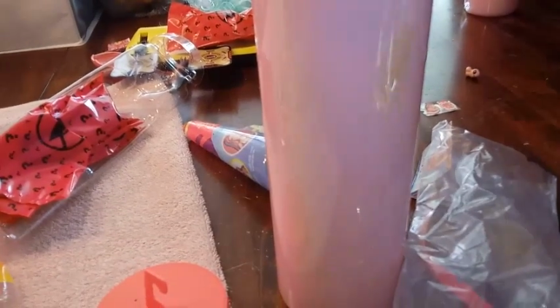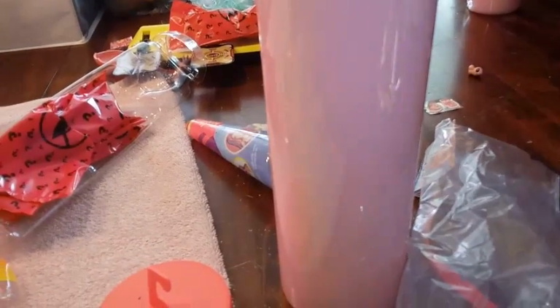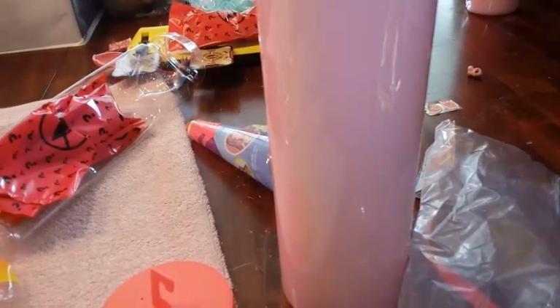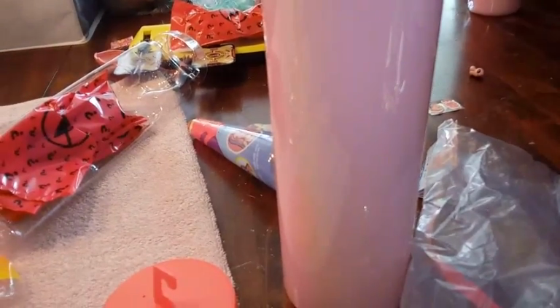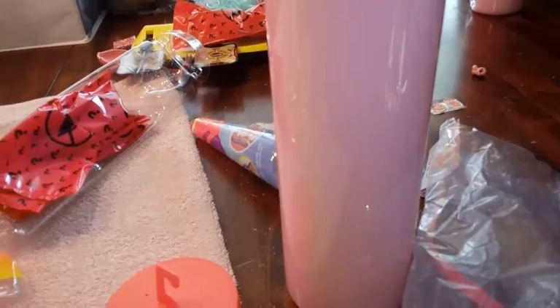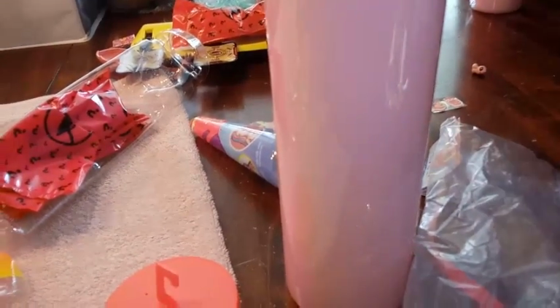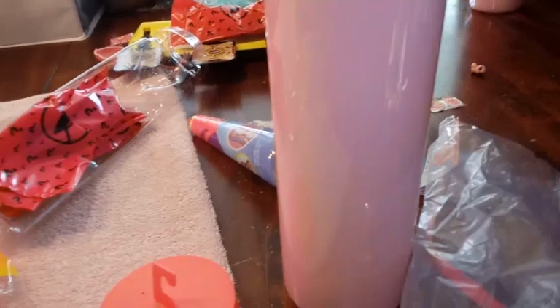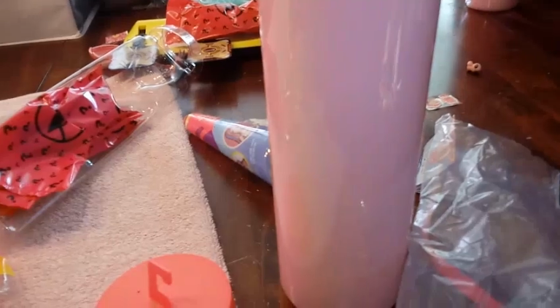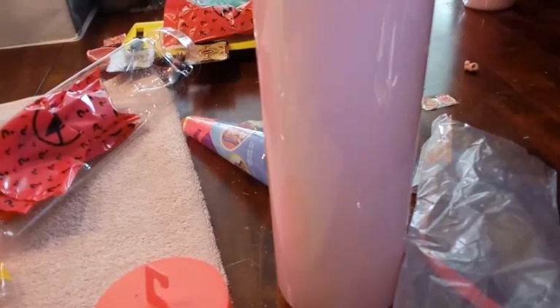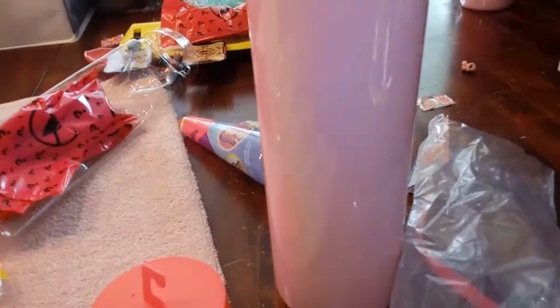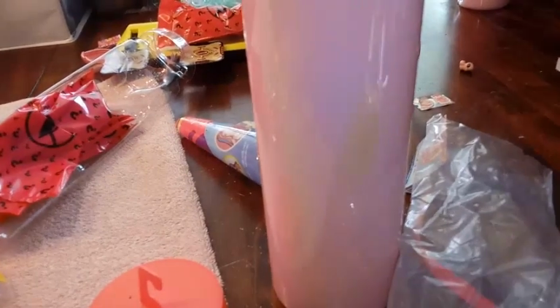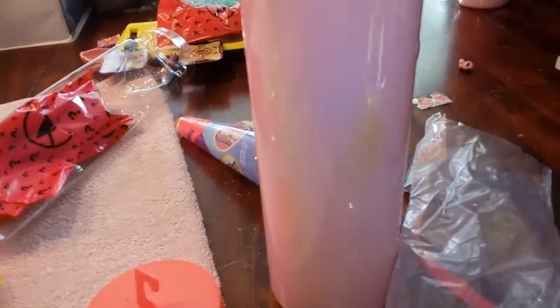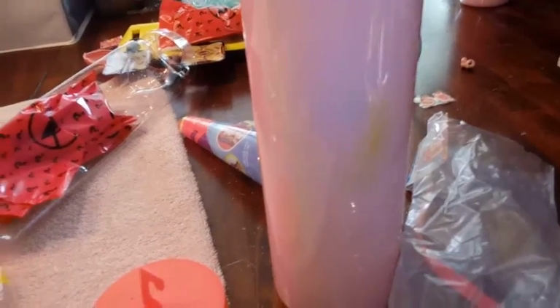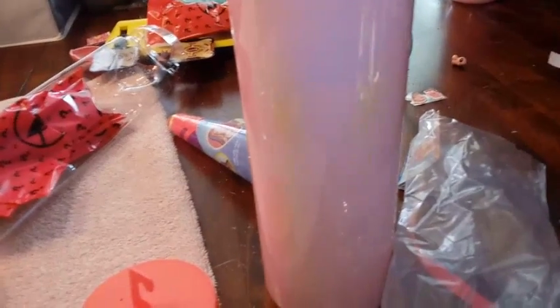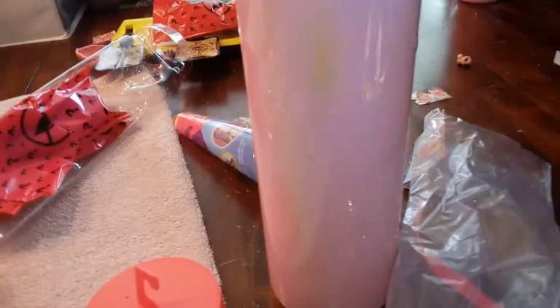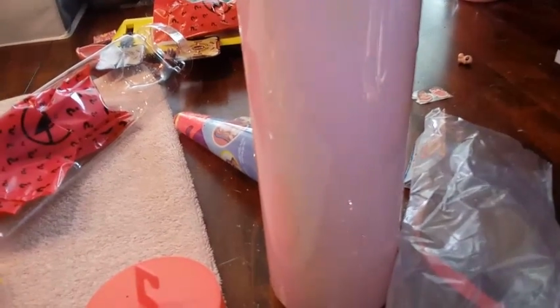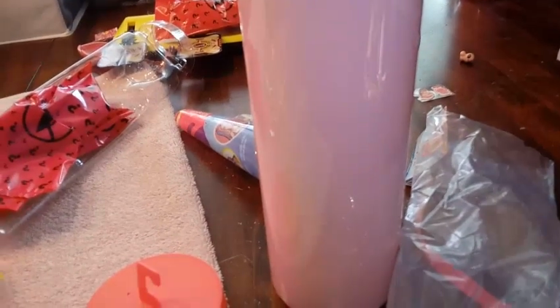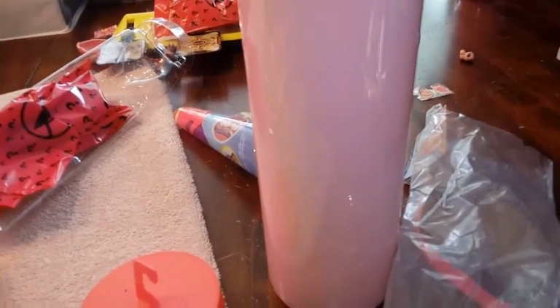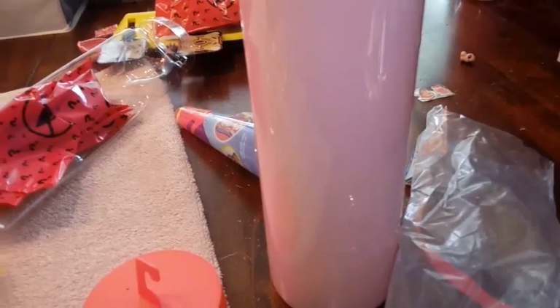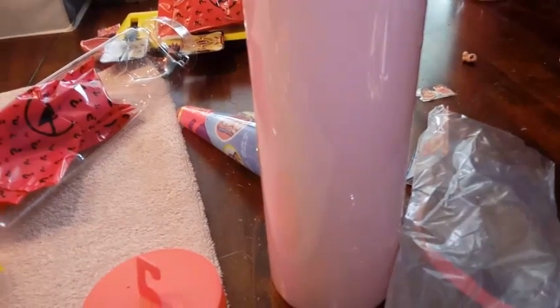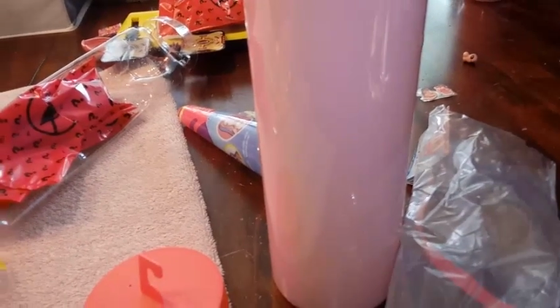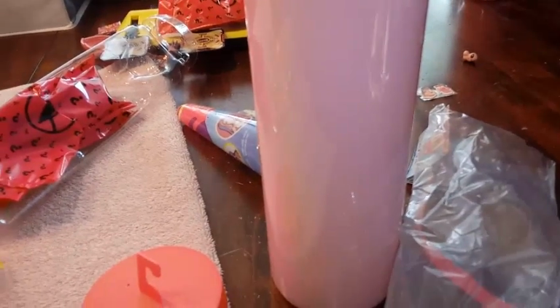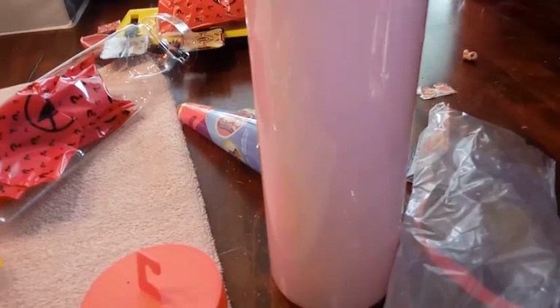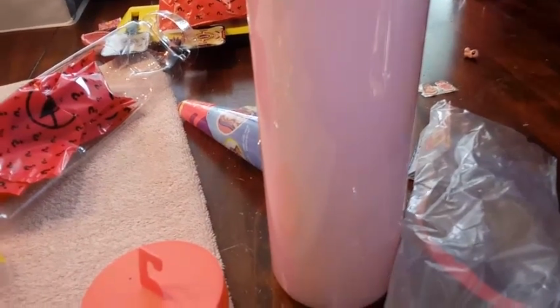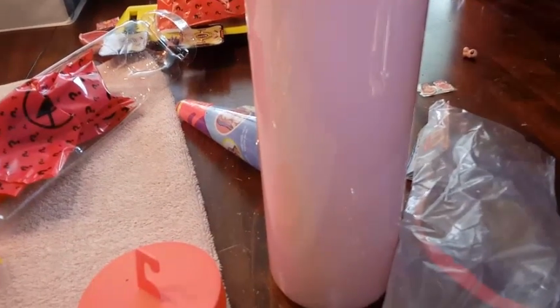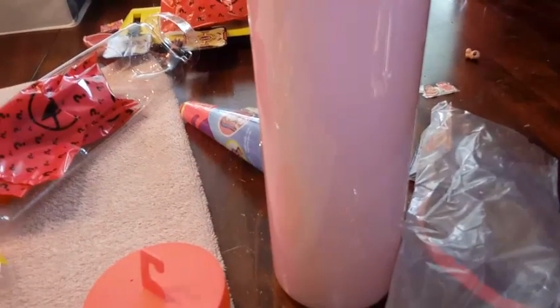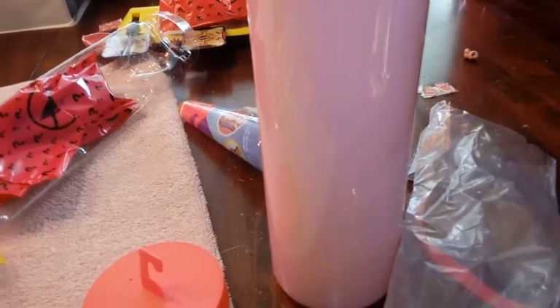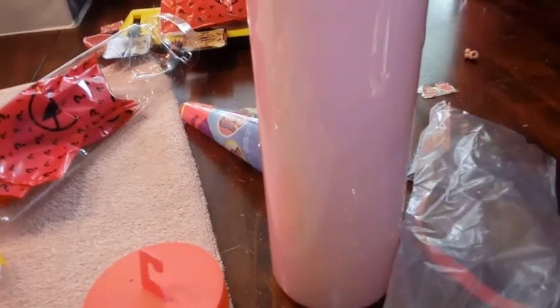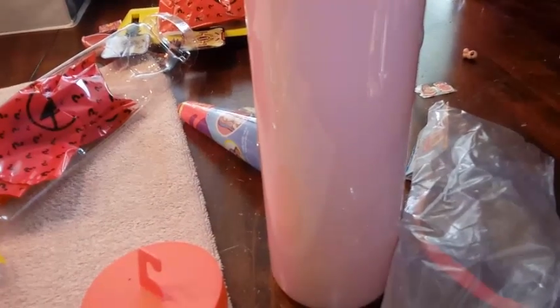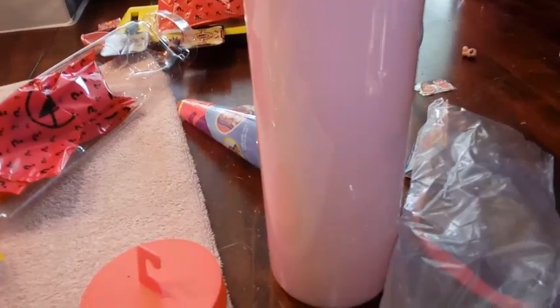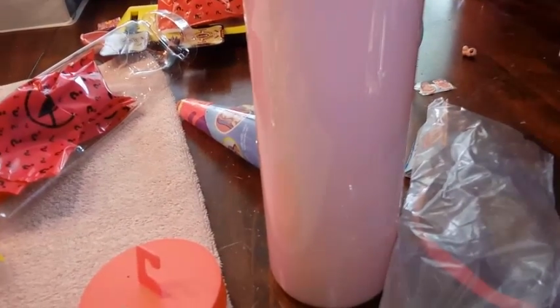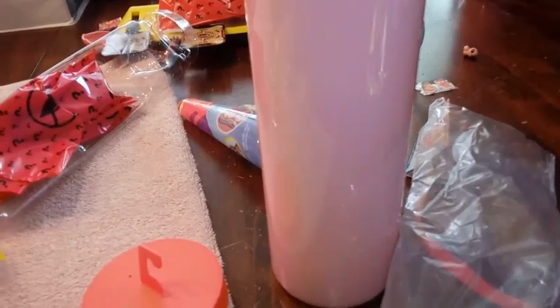It makes the whole water pink, which is perfect because it's Barbie, right? I guess it makes sense.